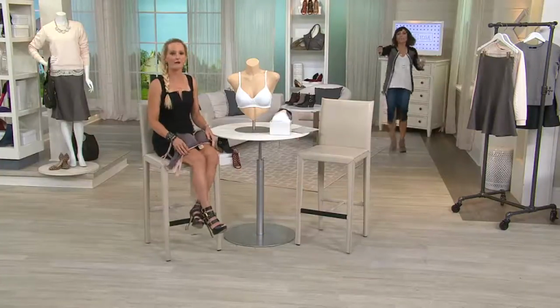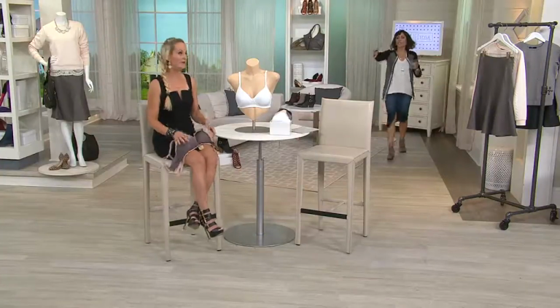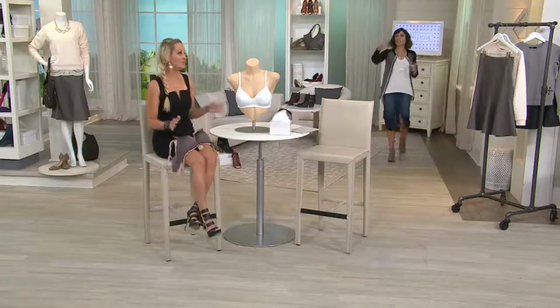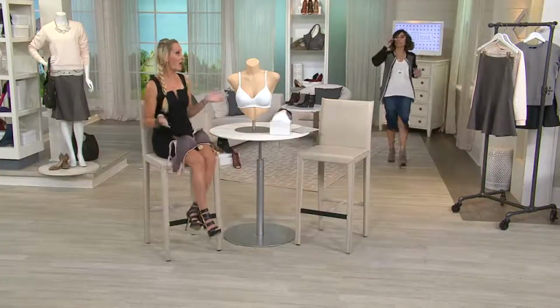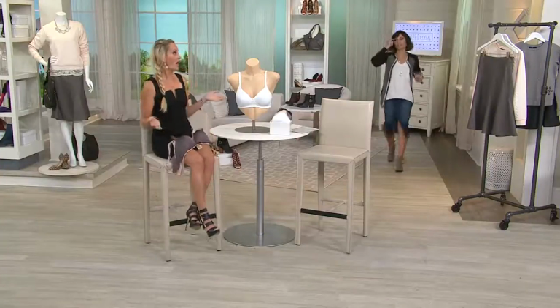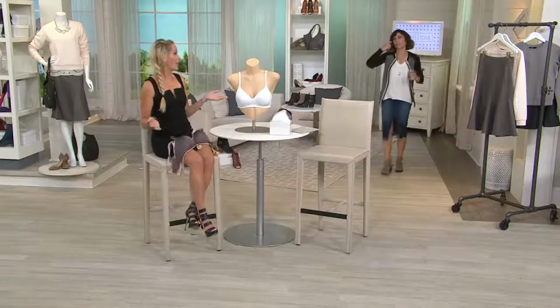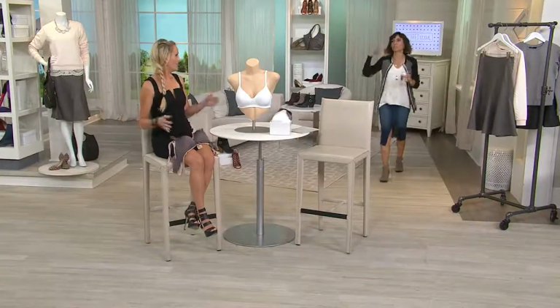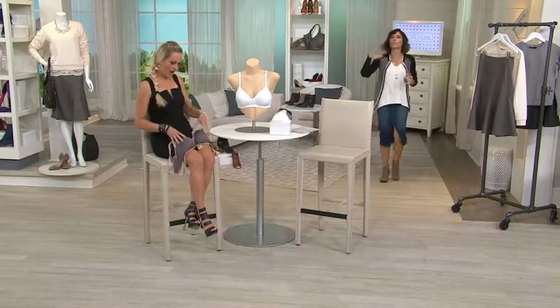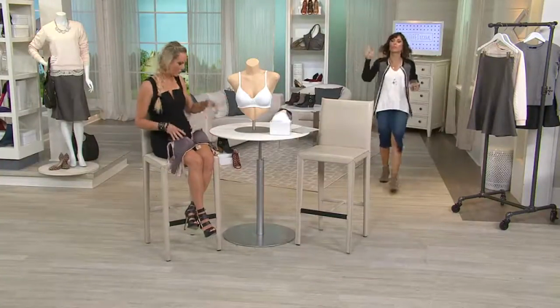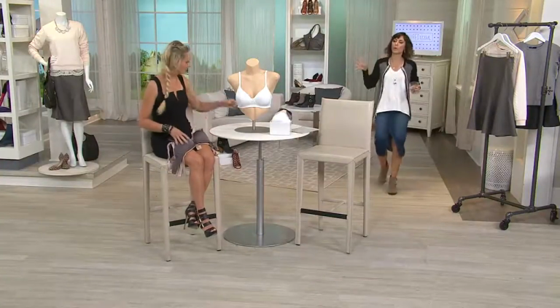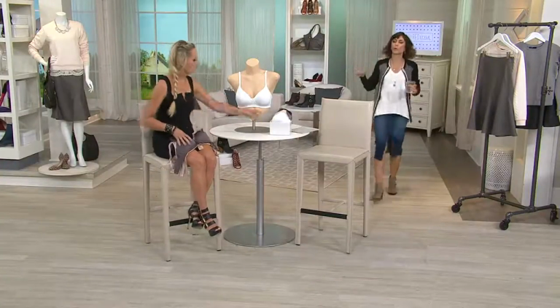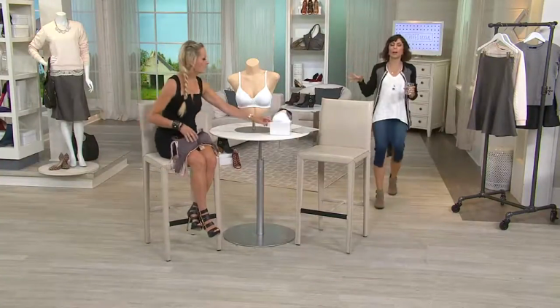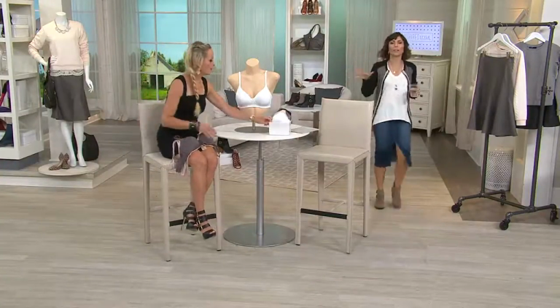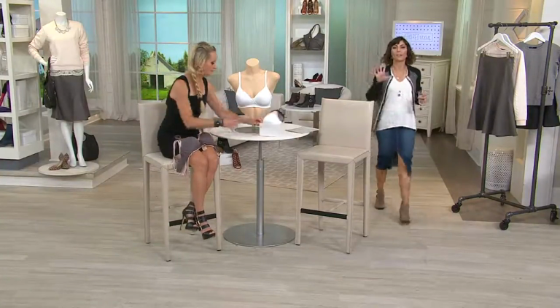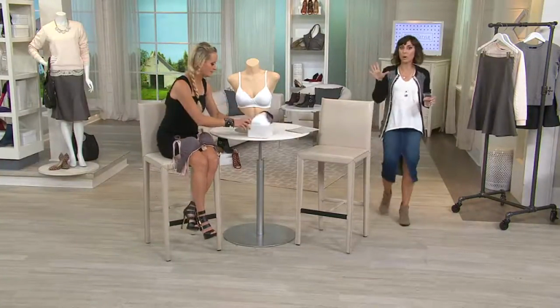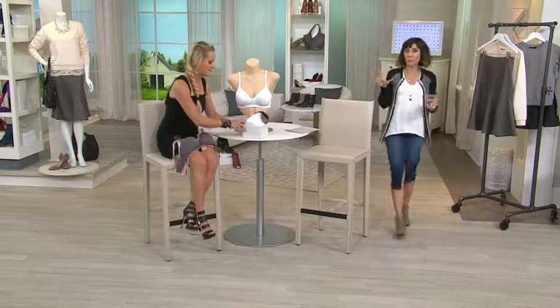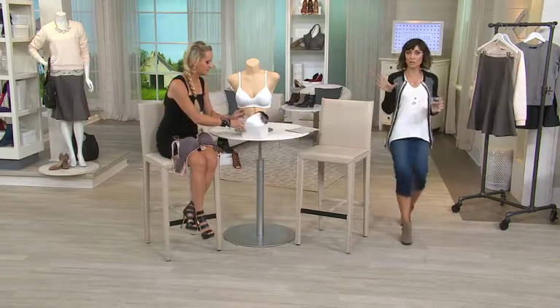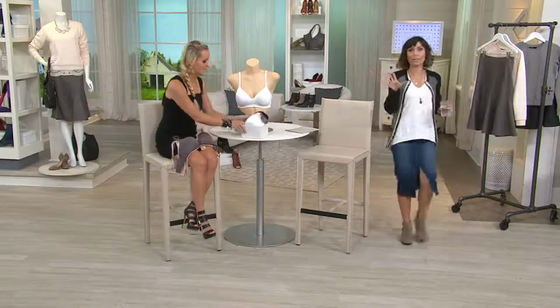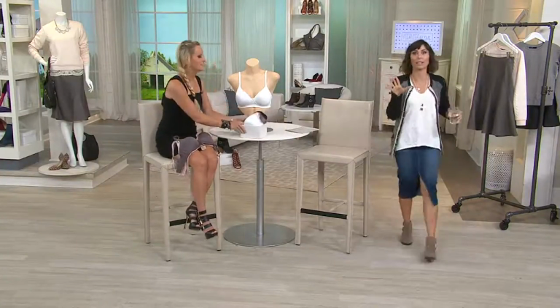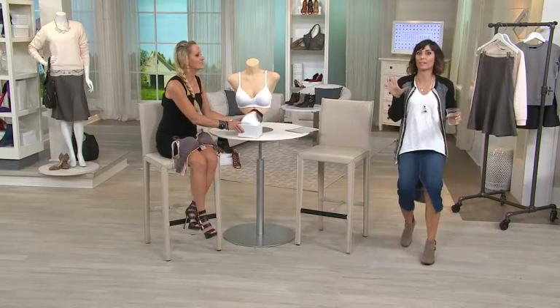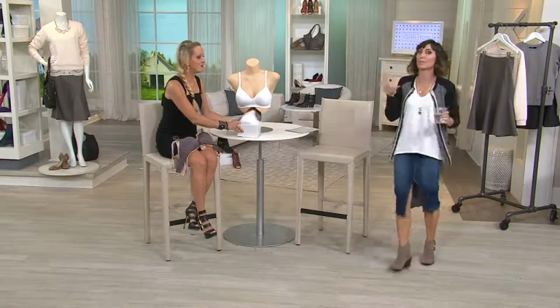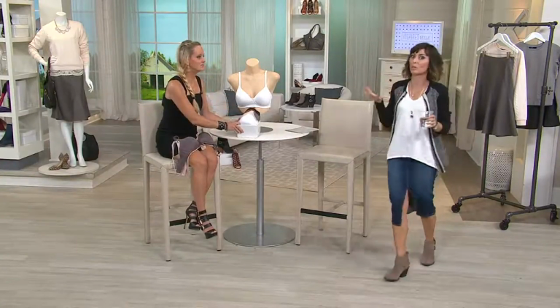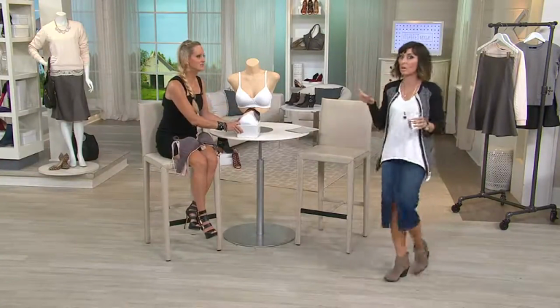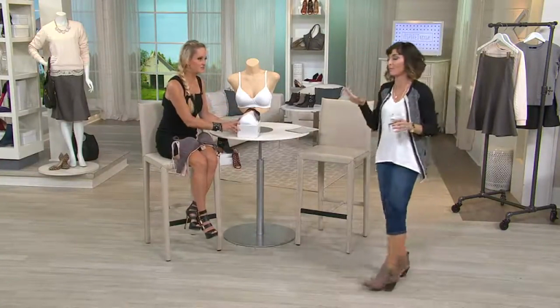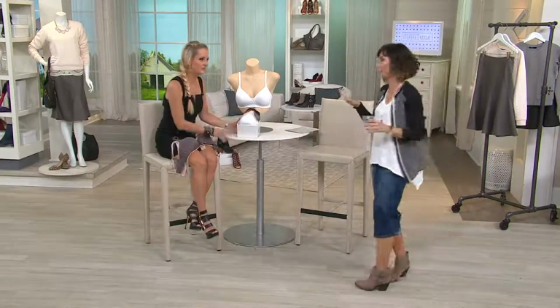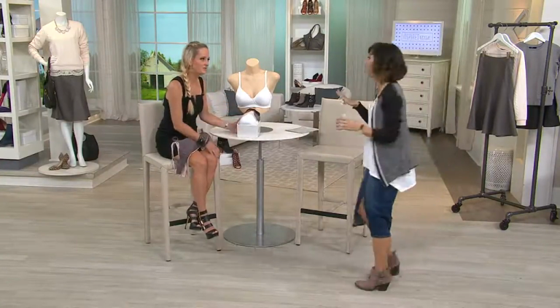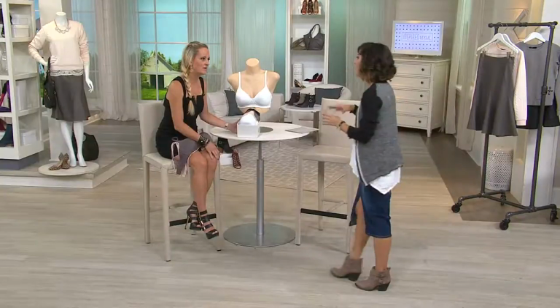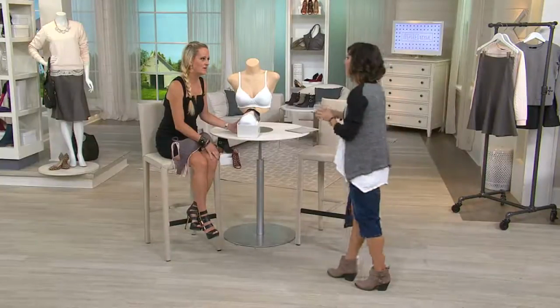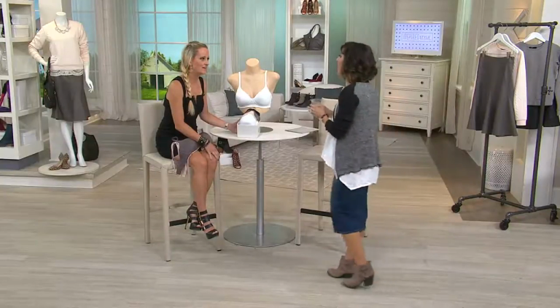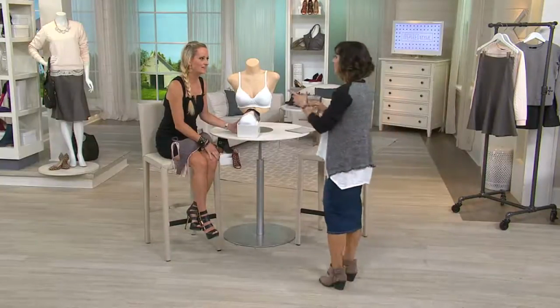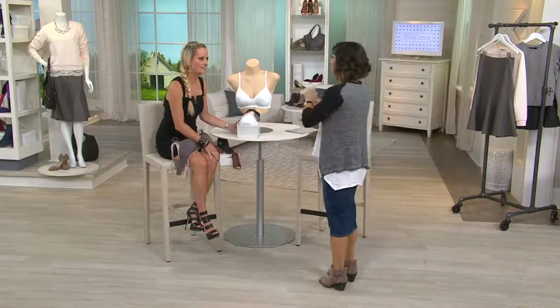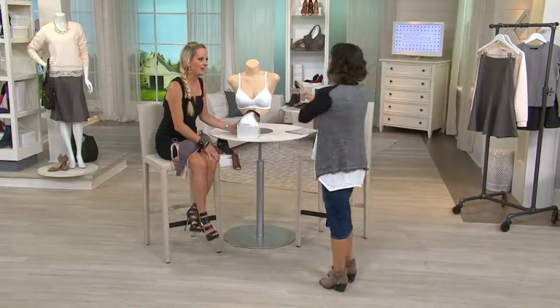Just show everybody the colors because I told them no underwire, I told them under $20, and I told them comfort. Did you tell them no underwire? I told them no underwire.